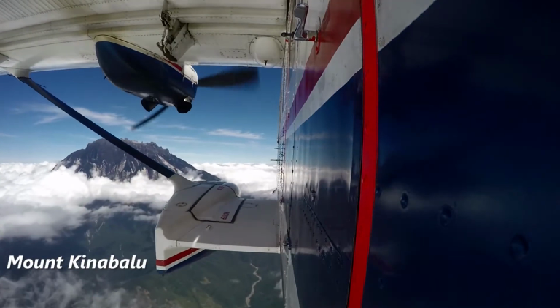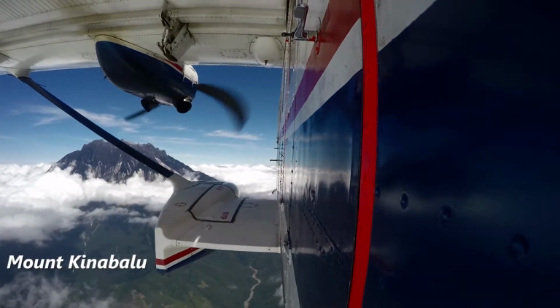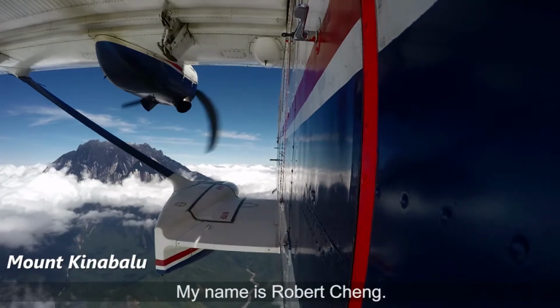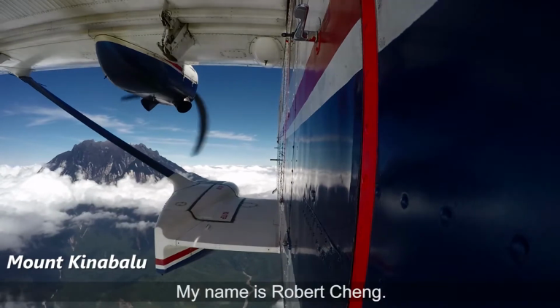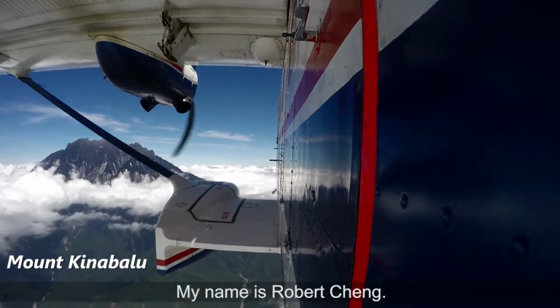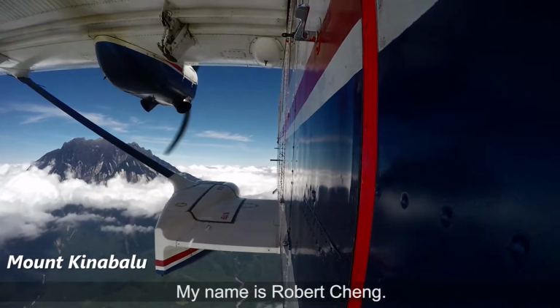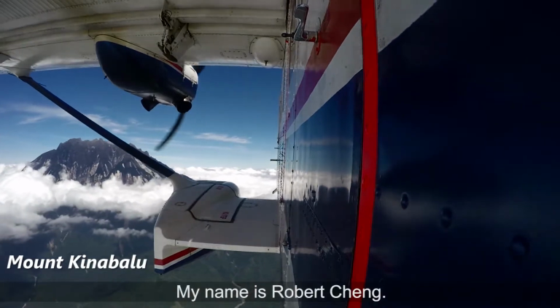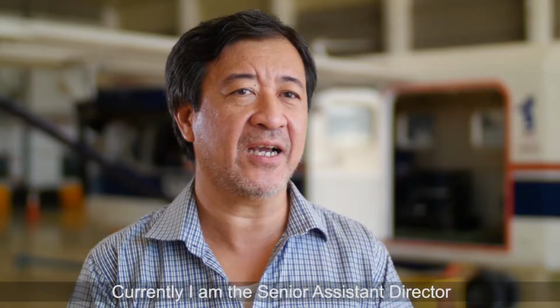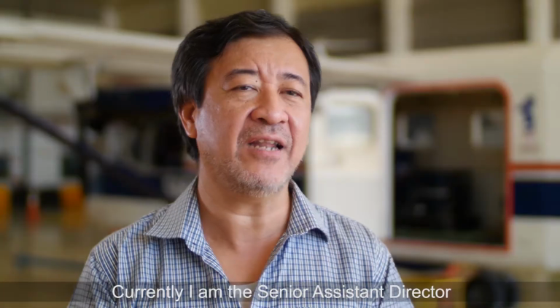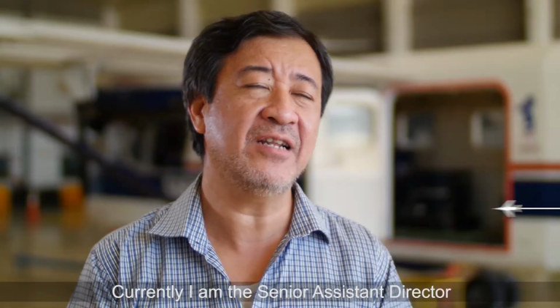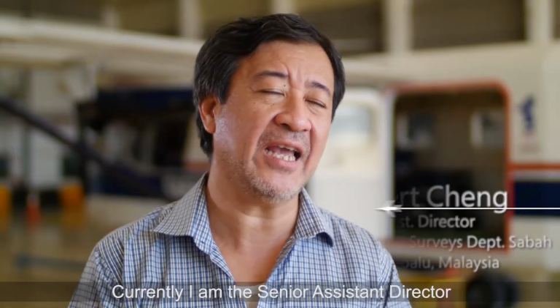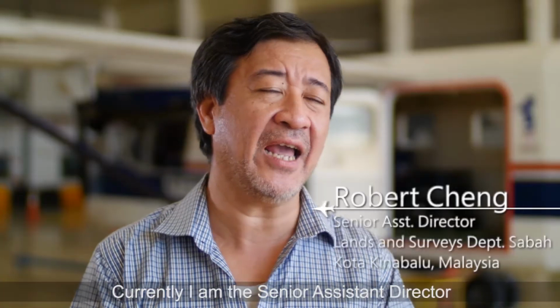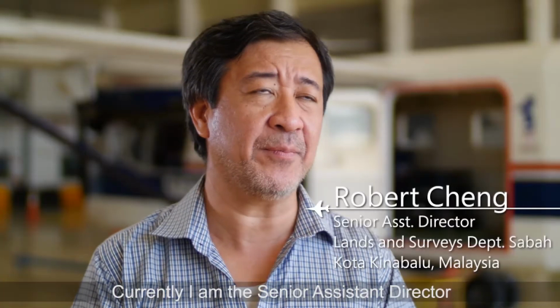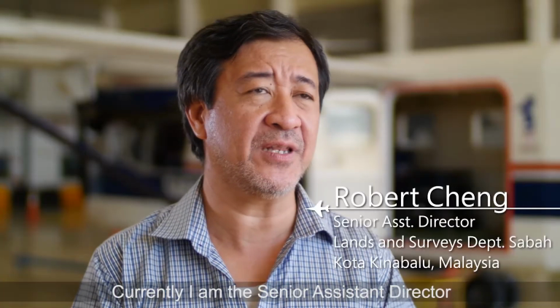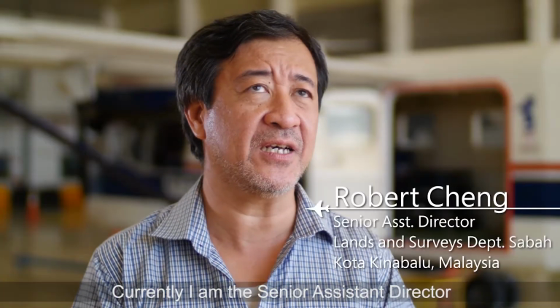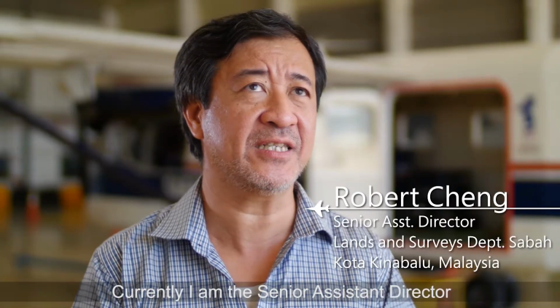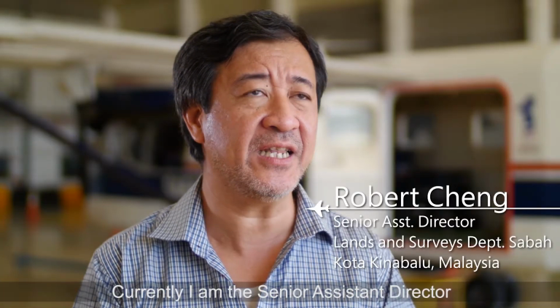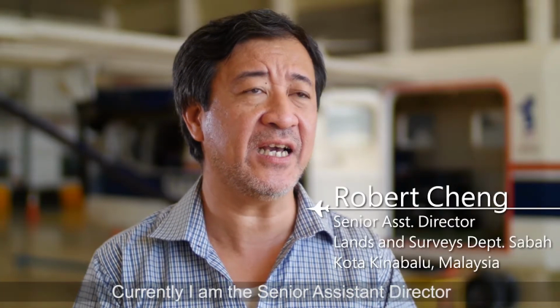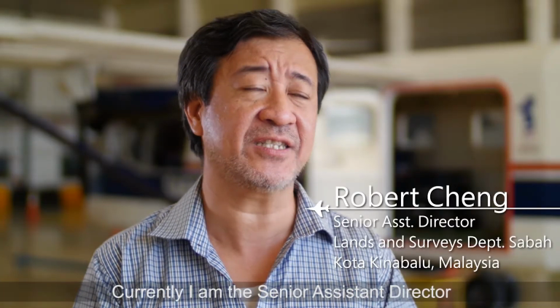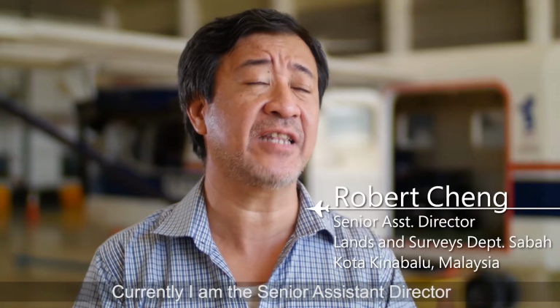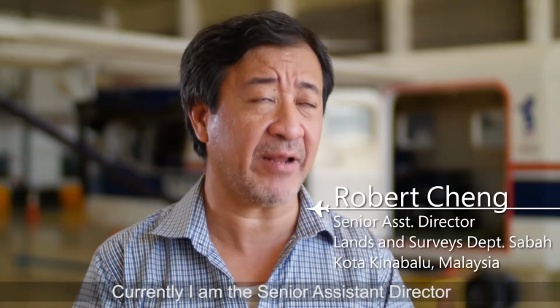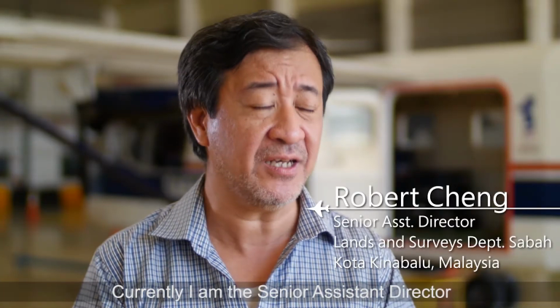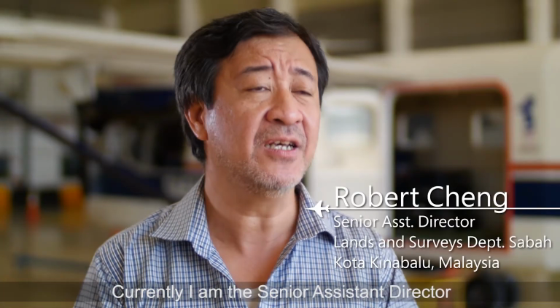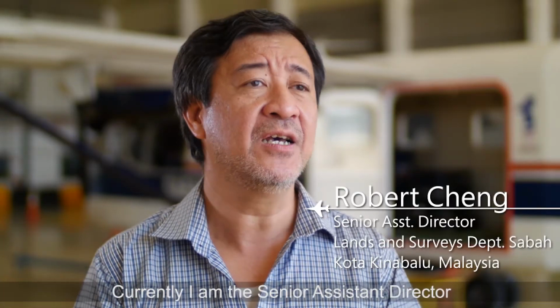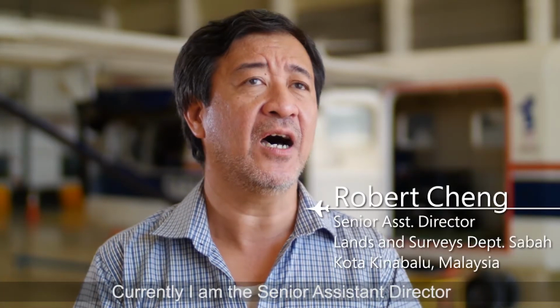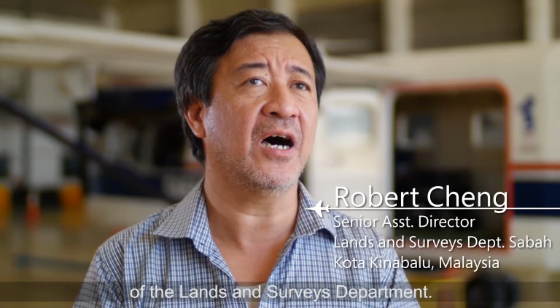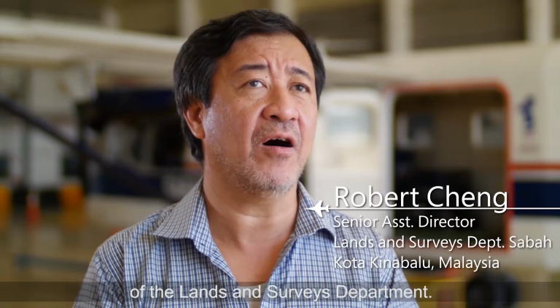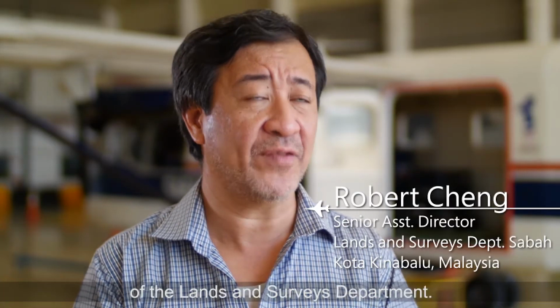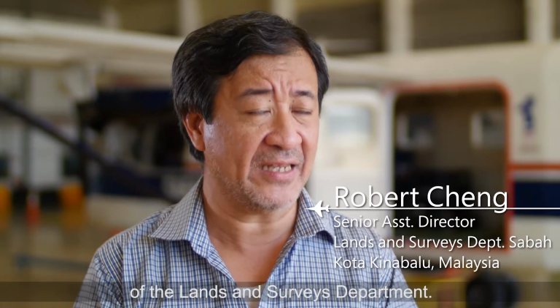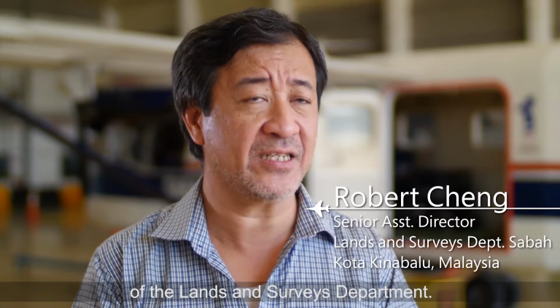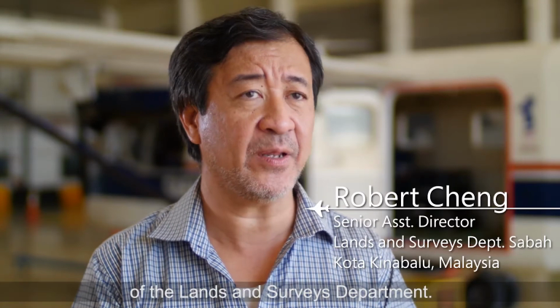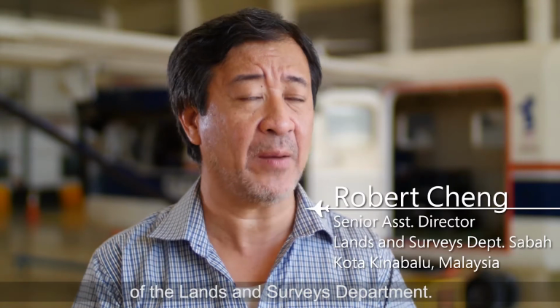My name is Robert Chang. Currently, I am the Senior Assistant Director of the Land and Survey Department.